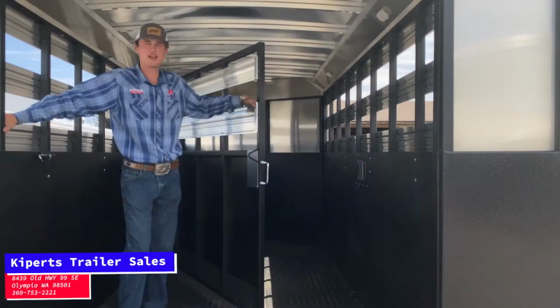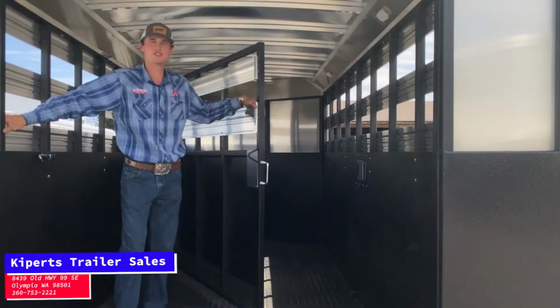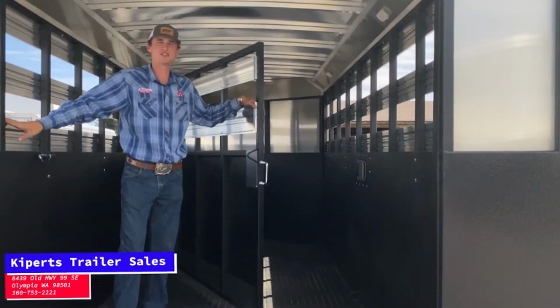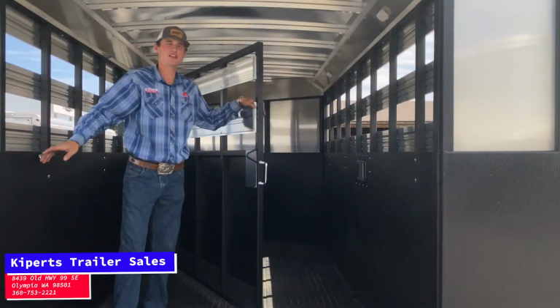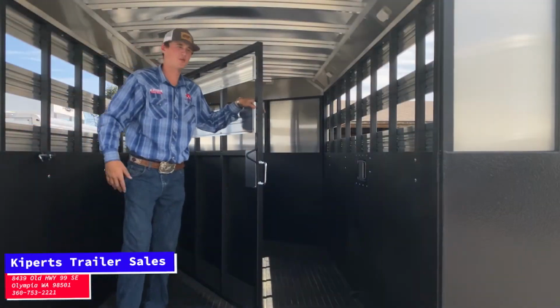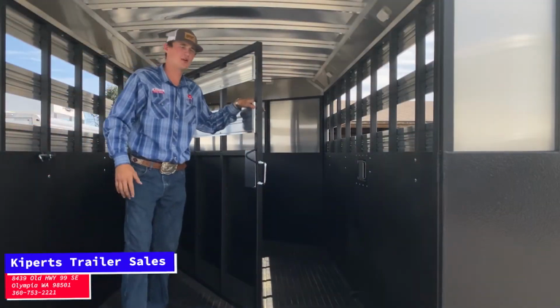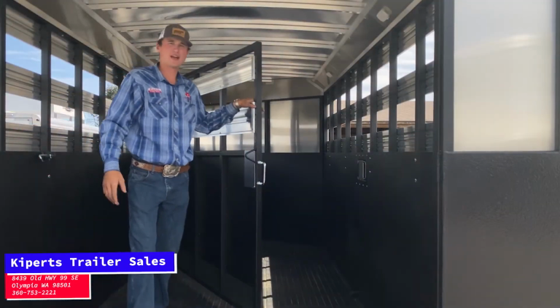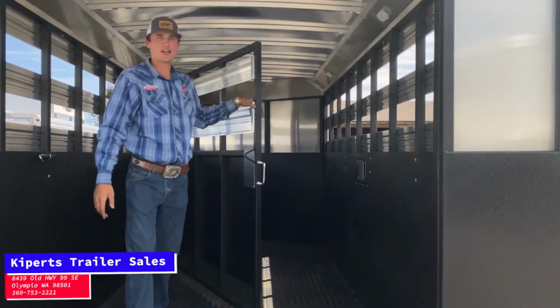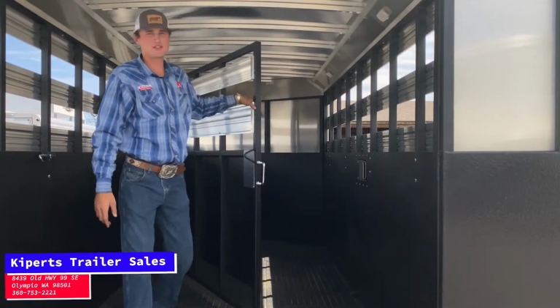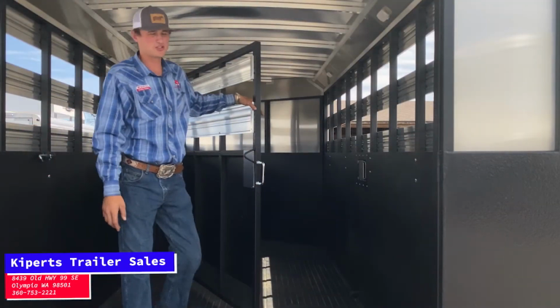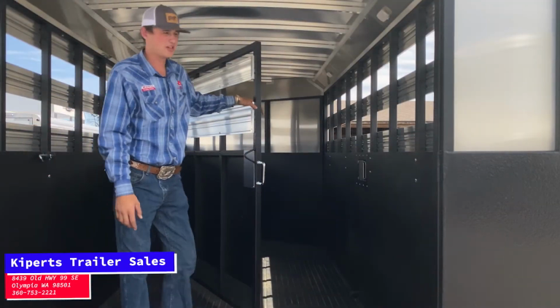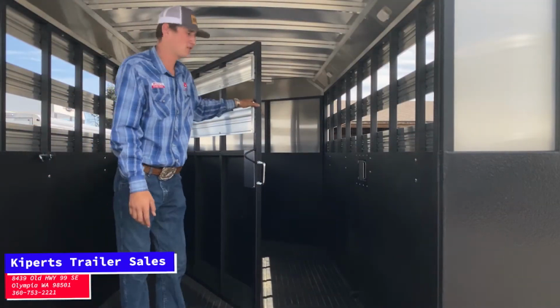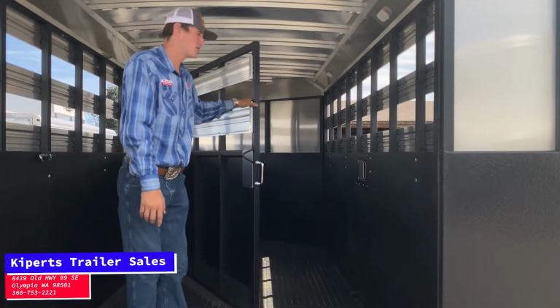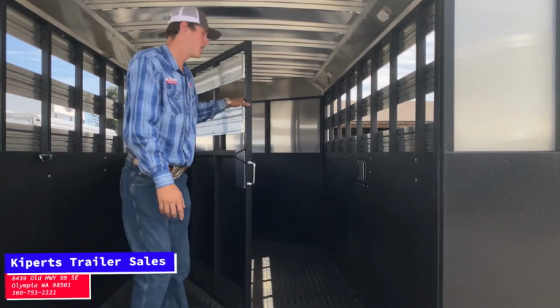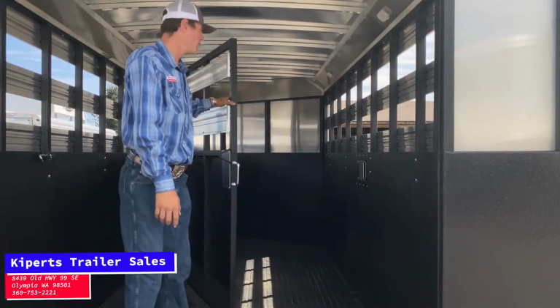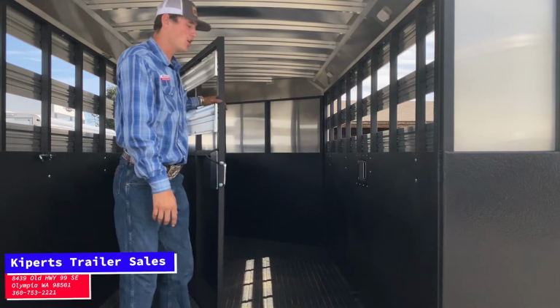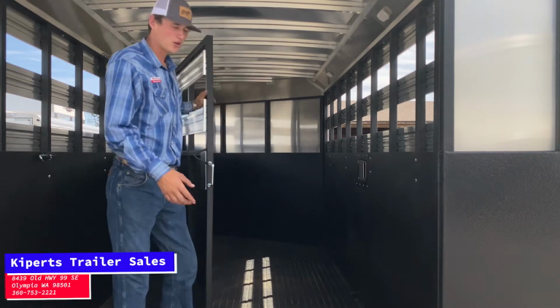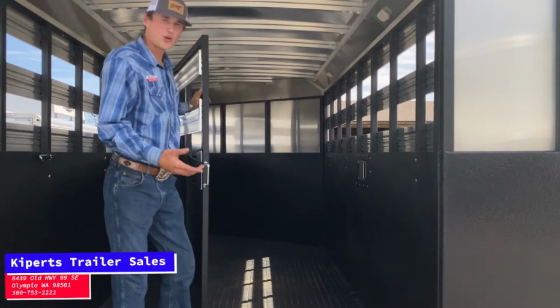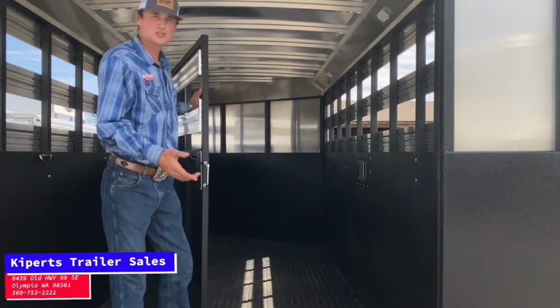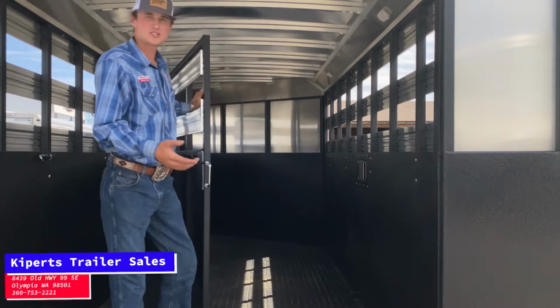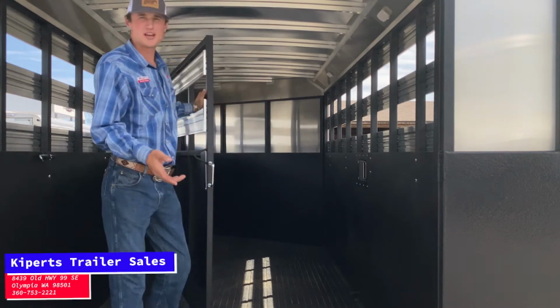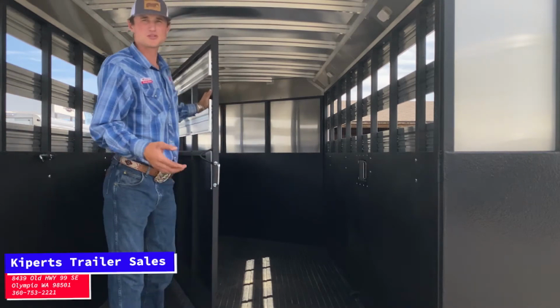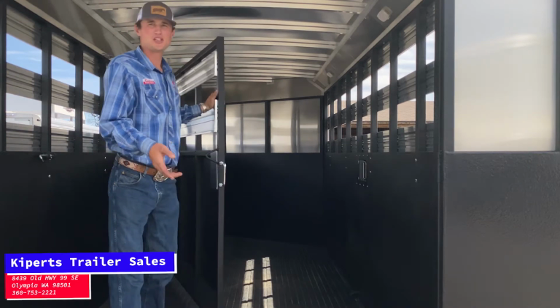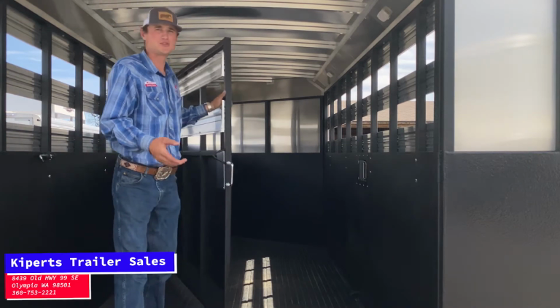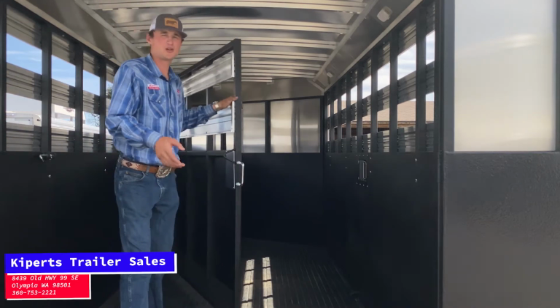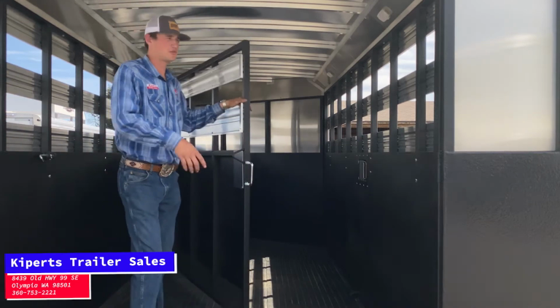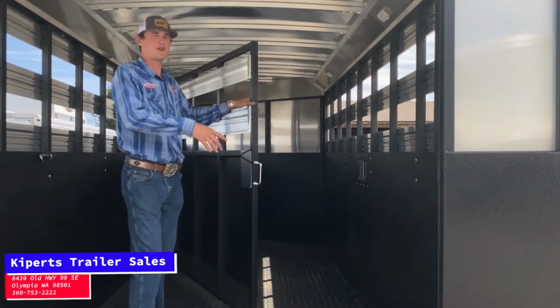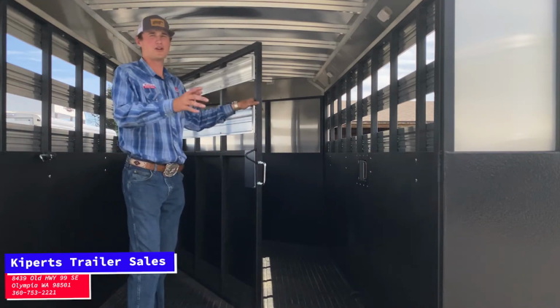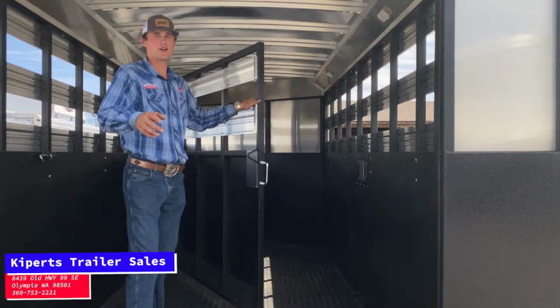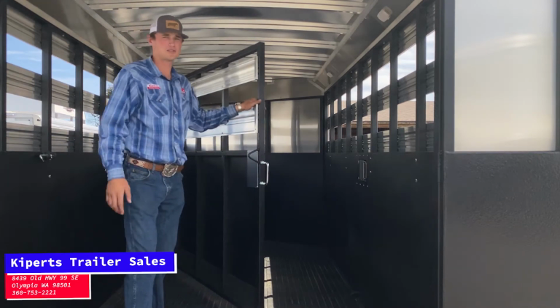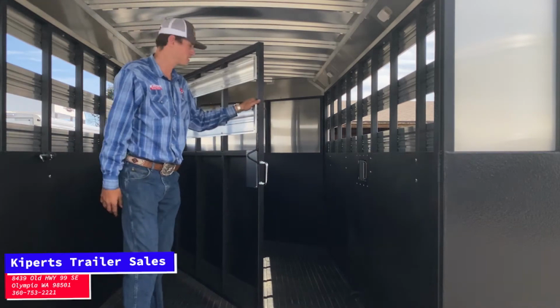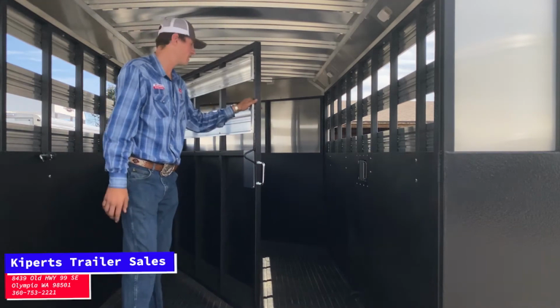As you can see here, we're in the back half of this trailer — the stock end. You can haul horses, cows, sheep, goats, whatever your heart desires.